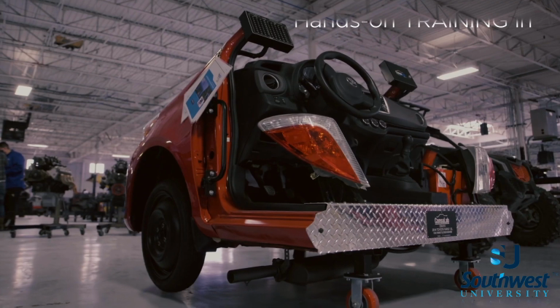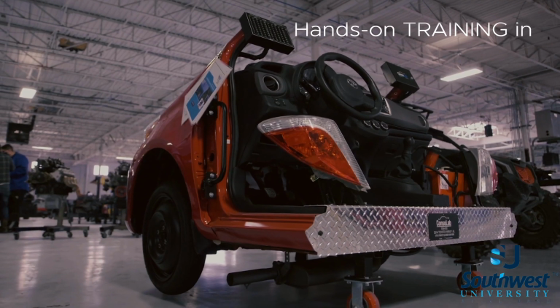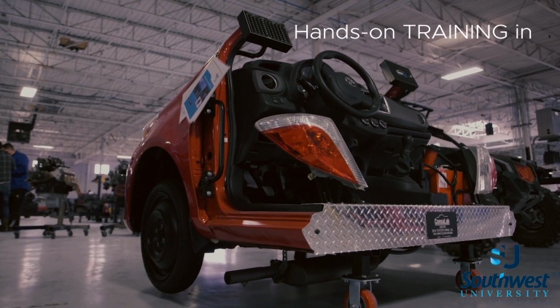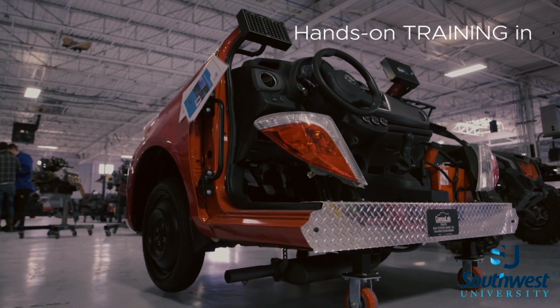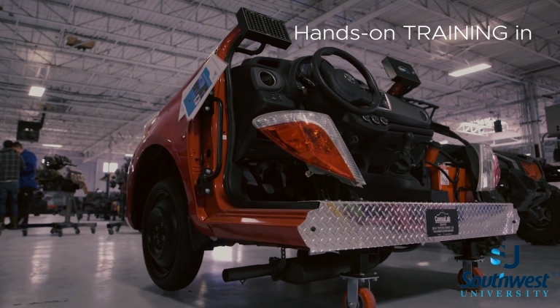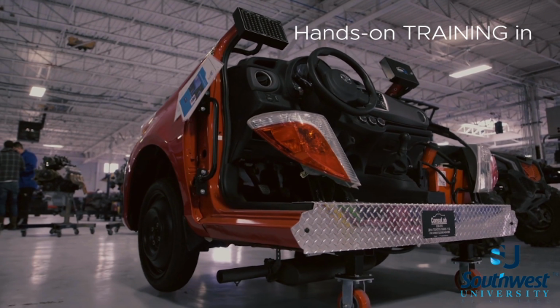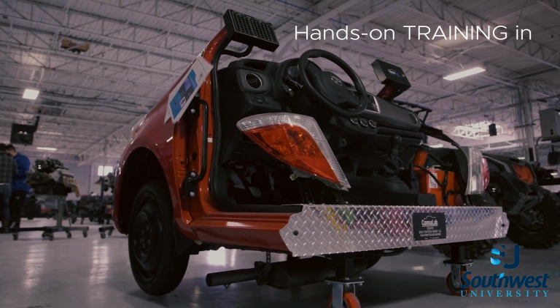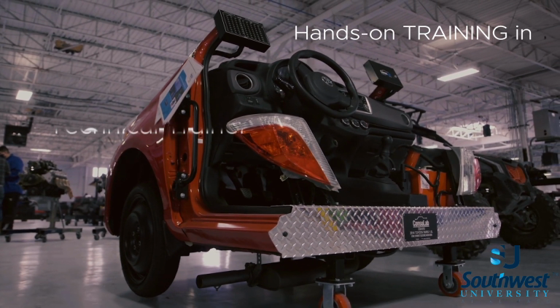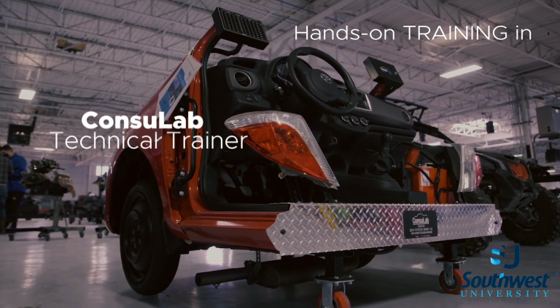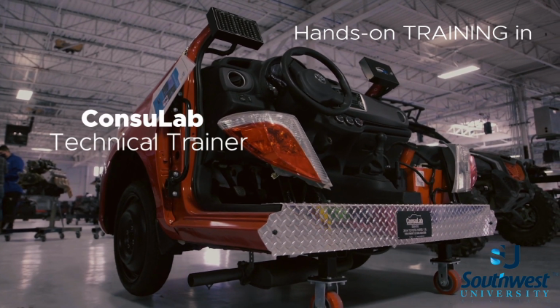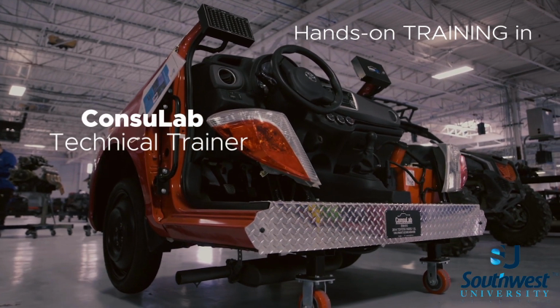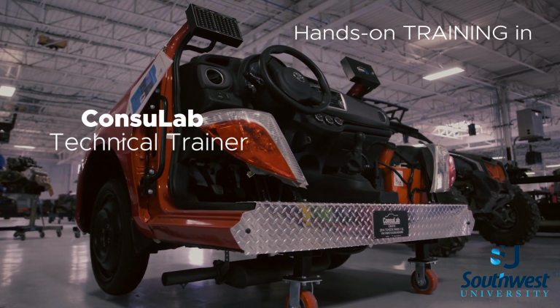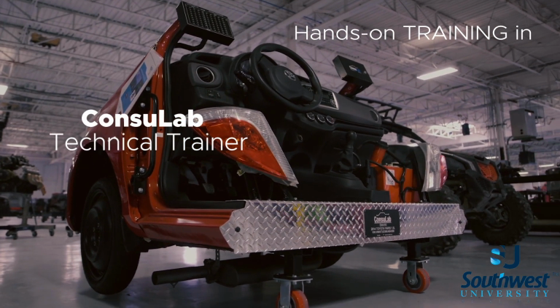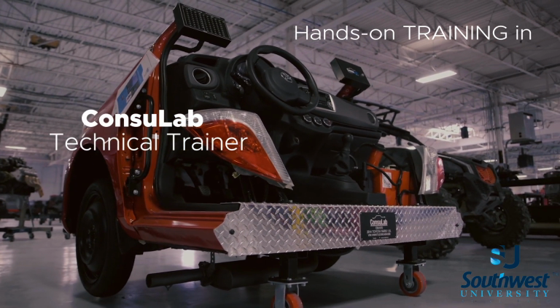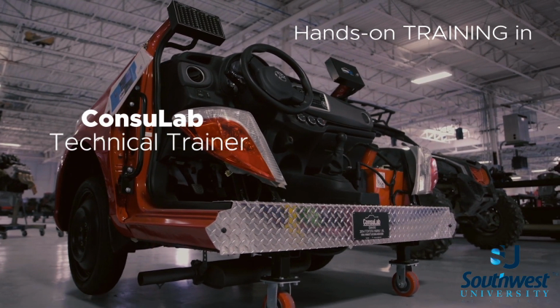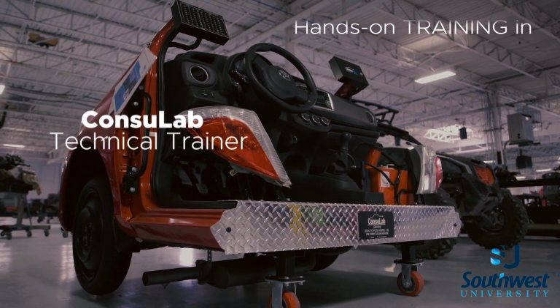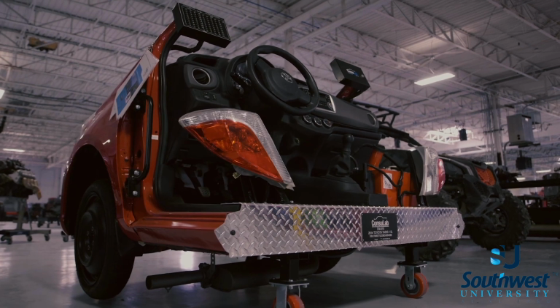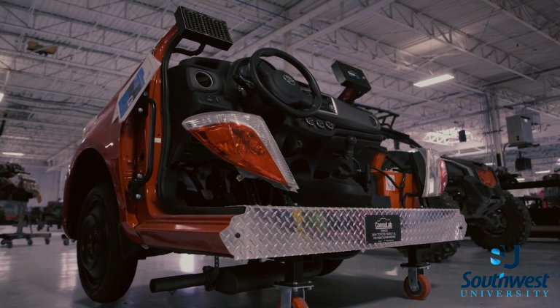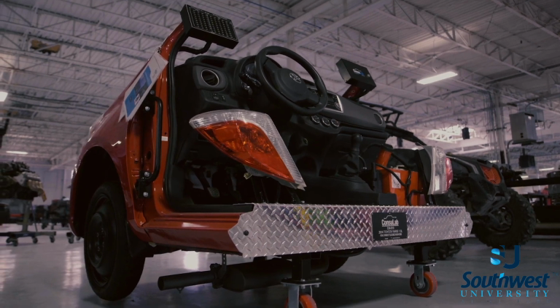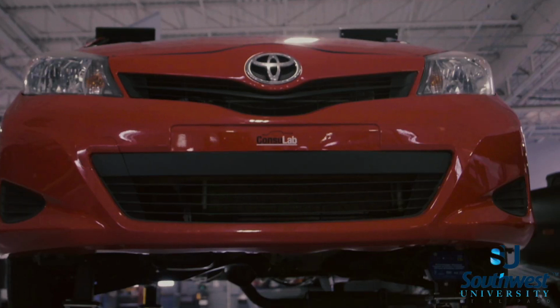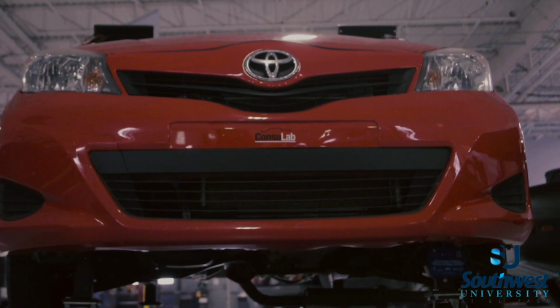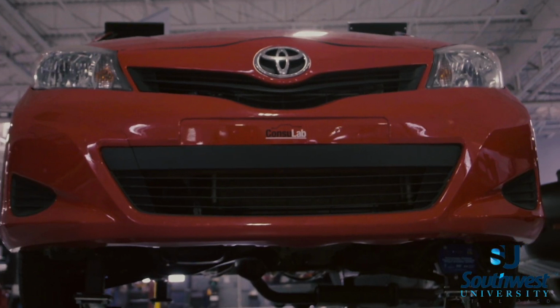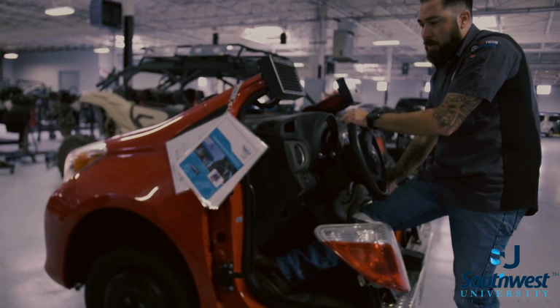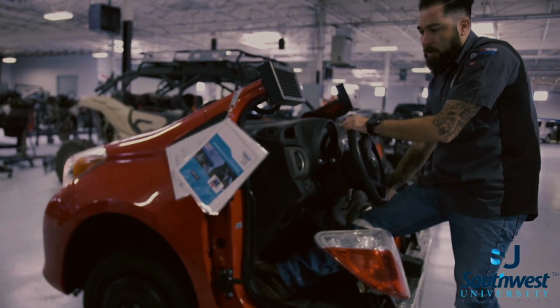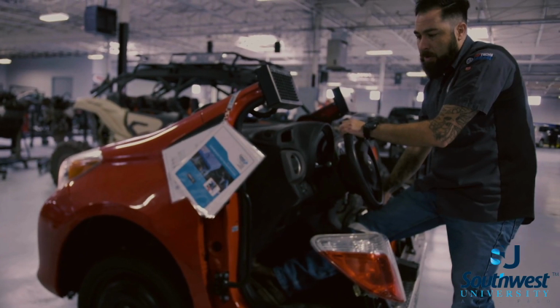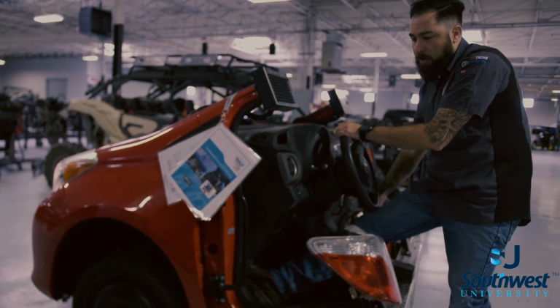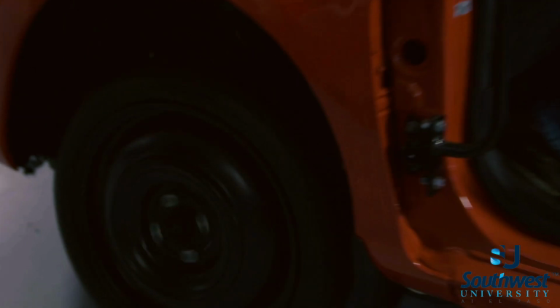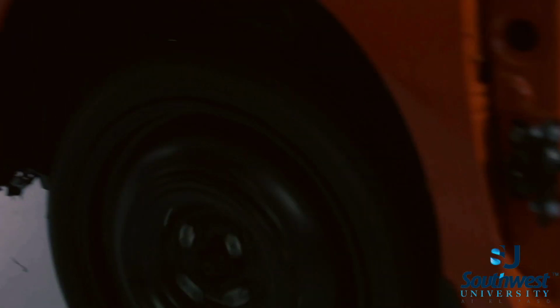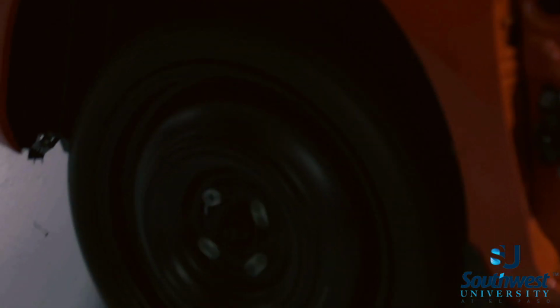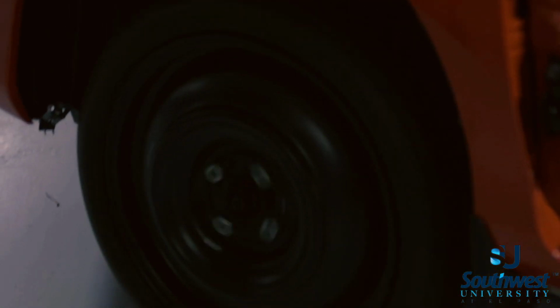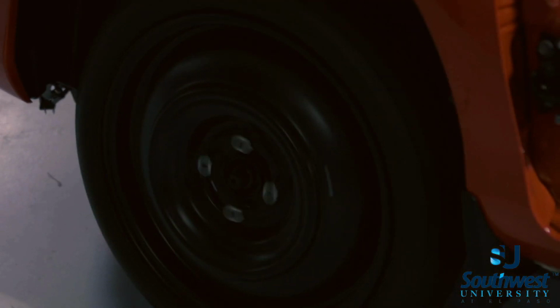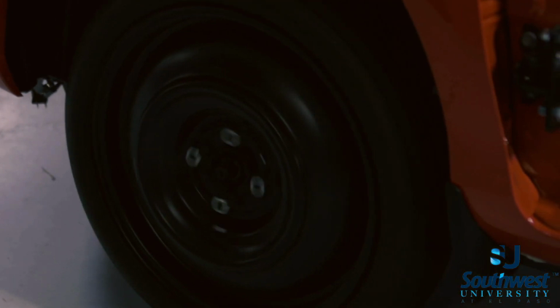We've recently added this Consulab half vehicle cutaway. It runs, it drives, we can even shift the gears.